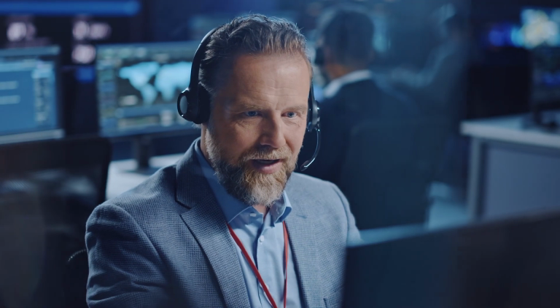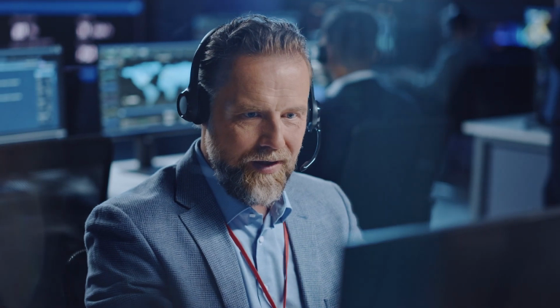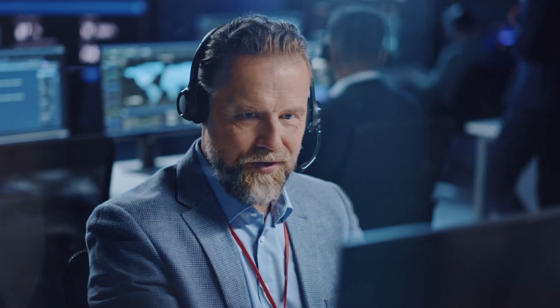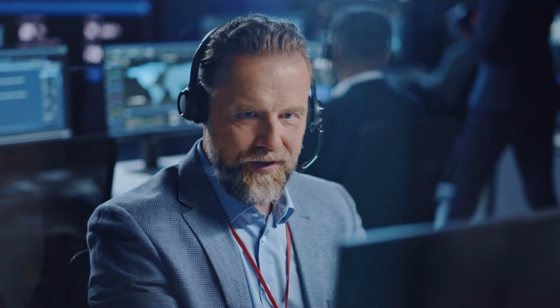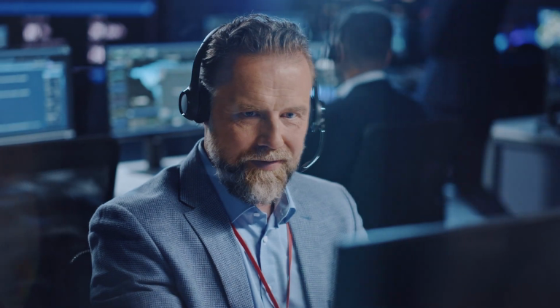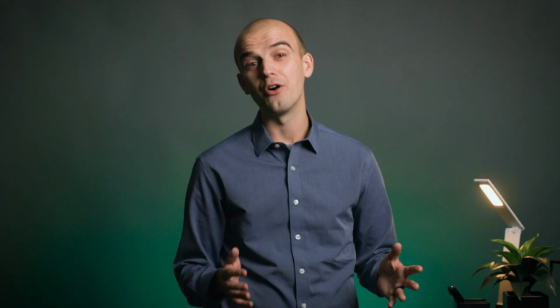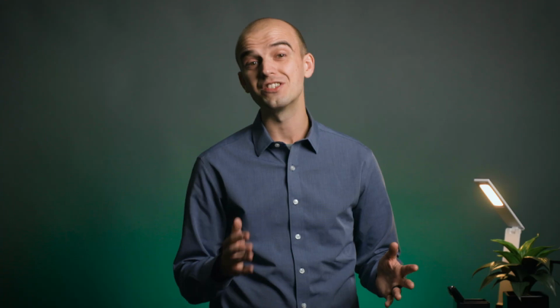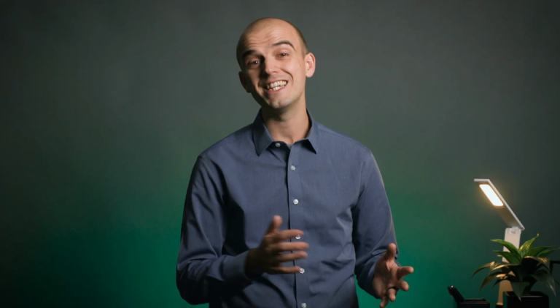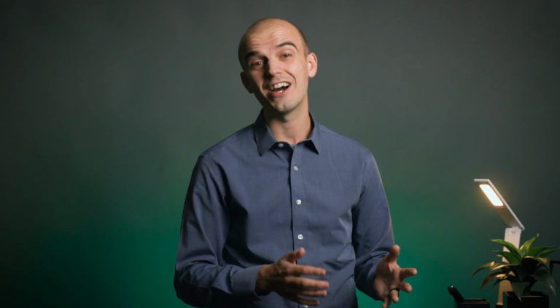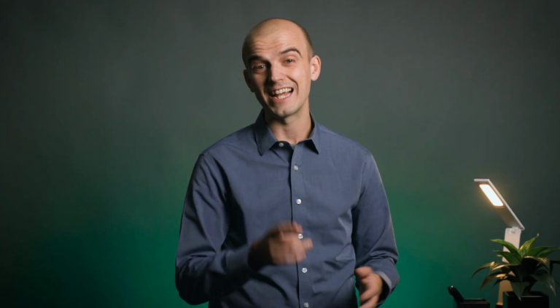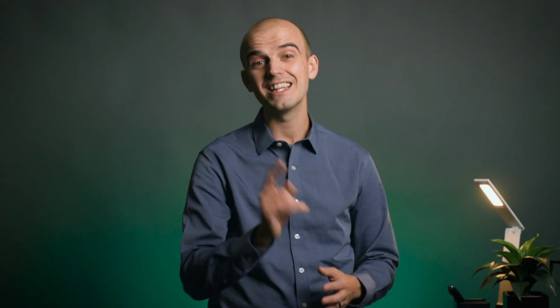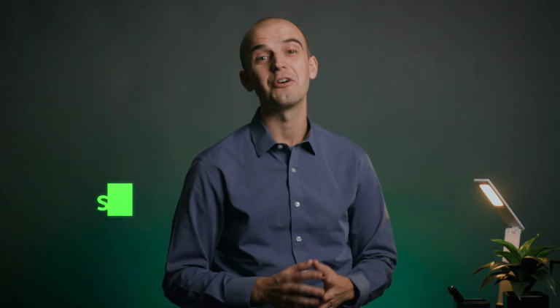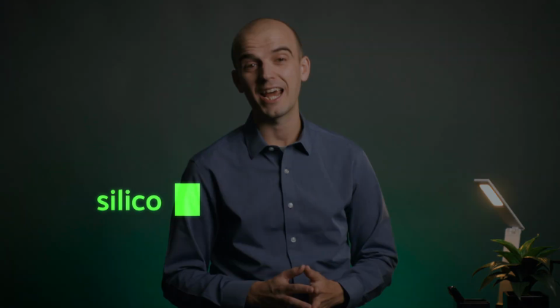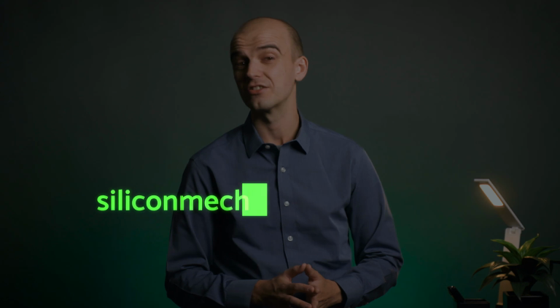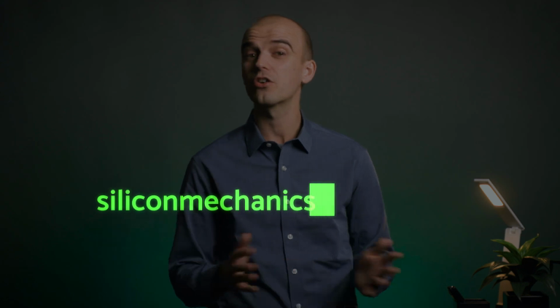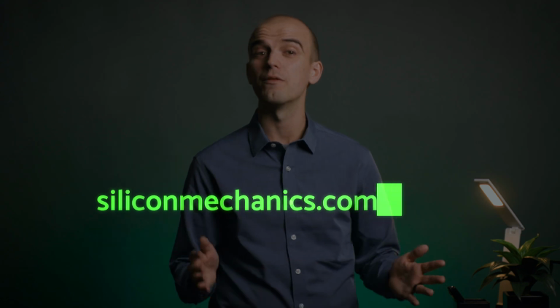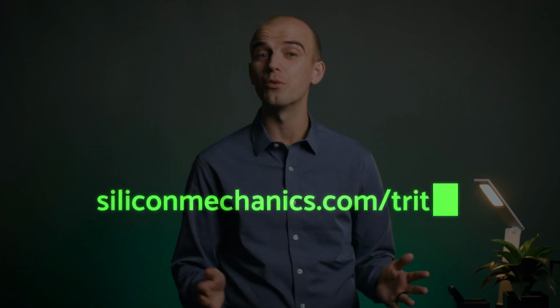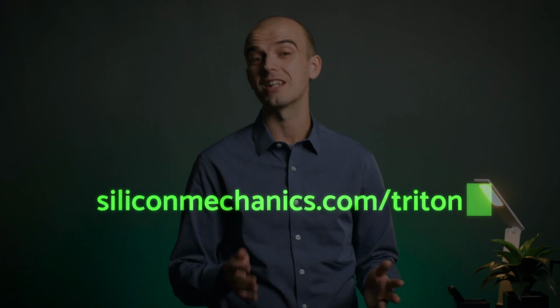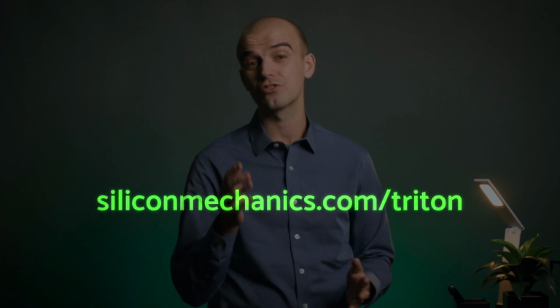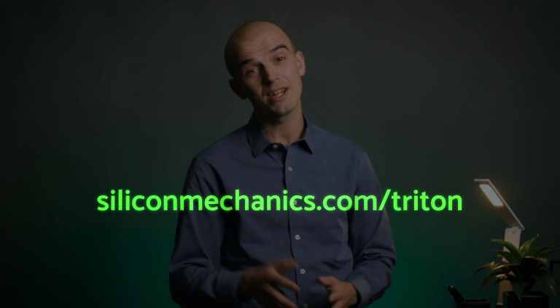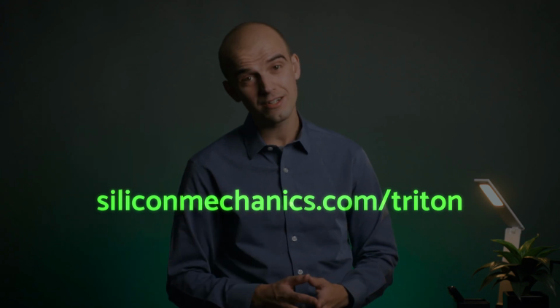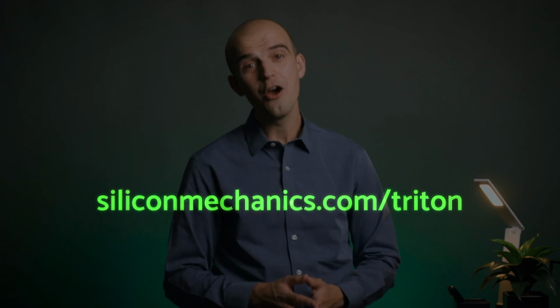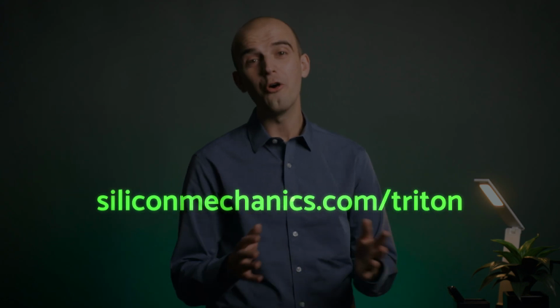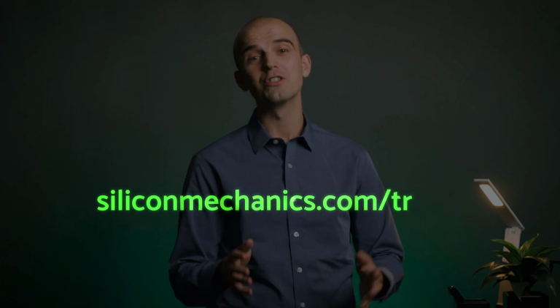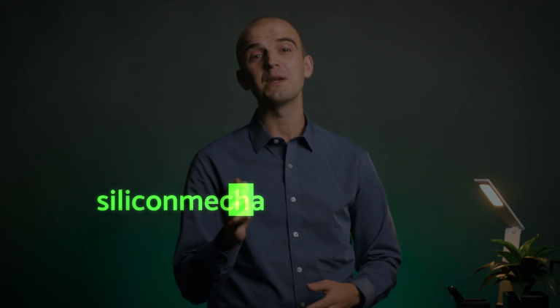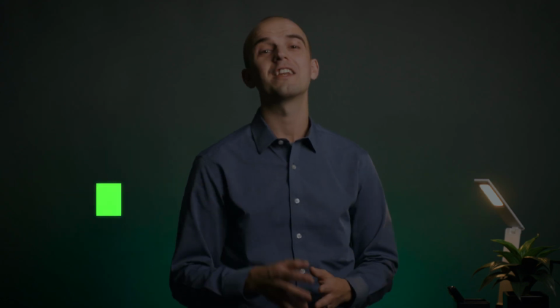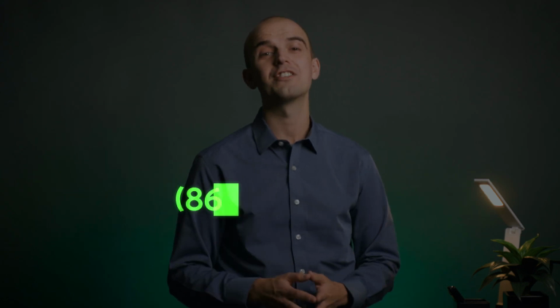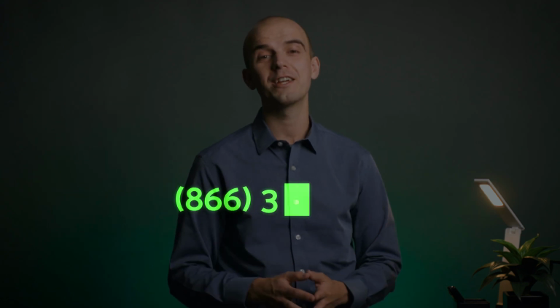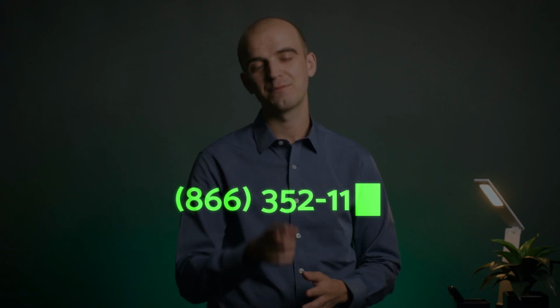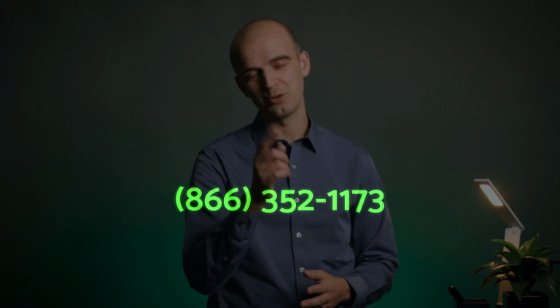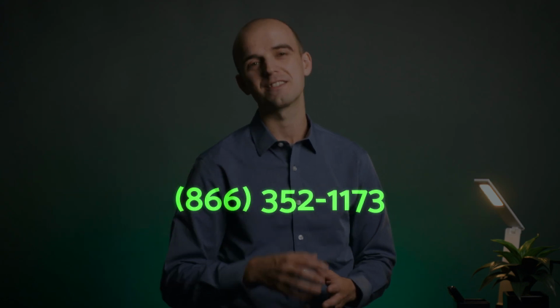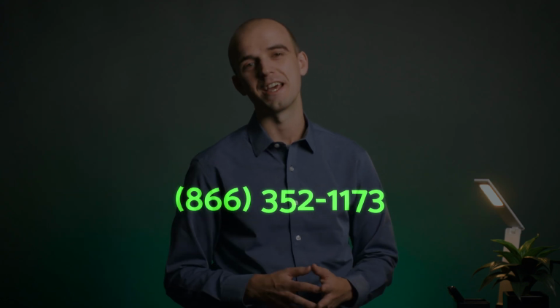Learn more about the power of CDI at siliconmechanics.com/Triton, or to speak with an engineer, call us today.